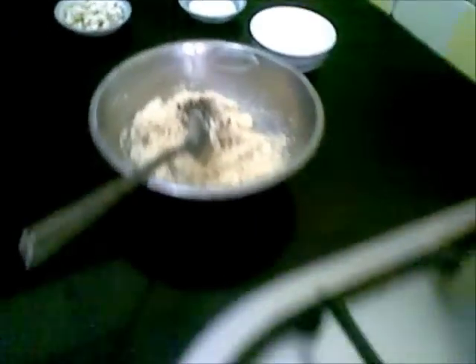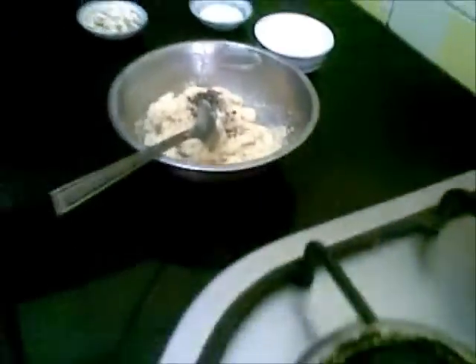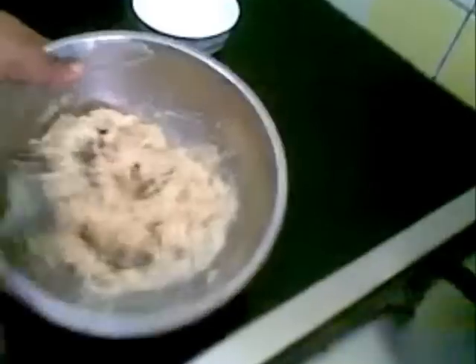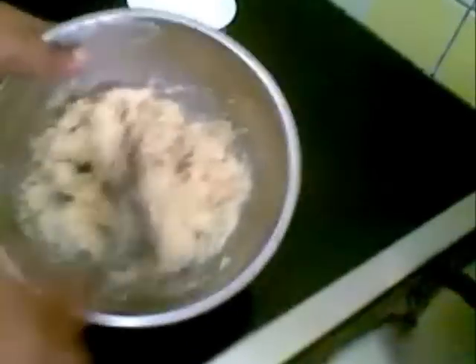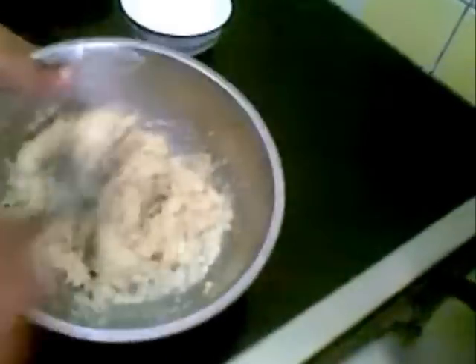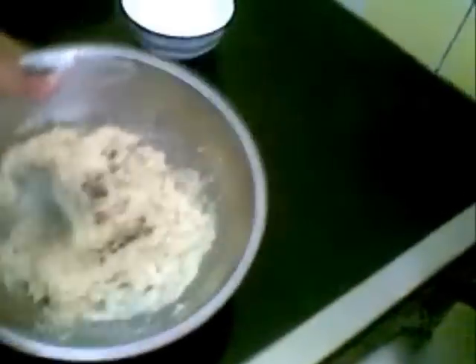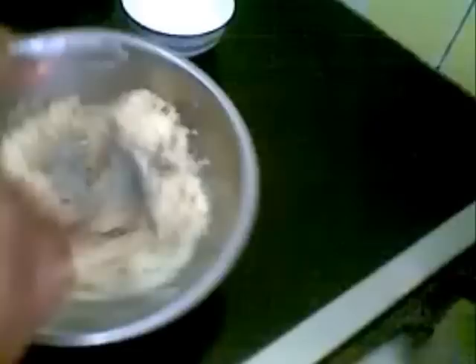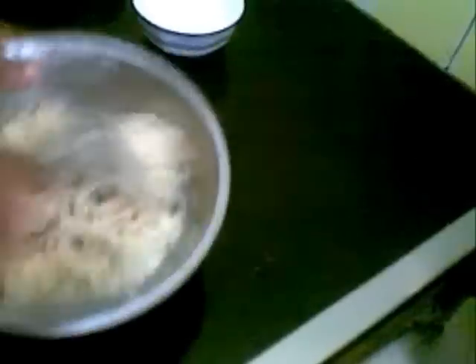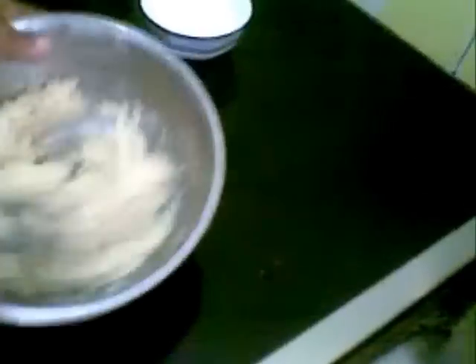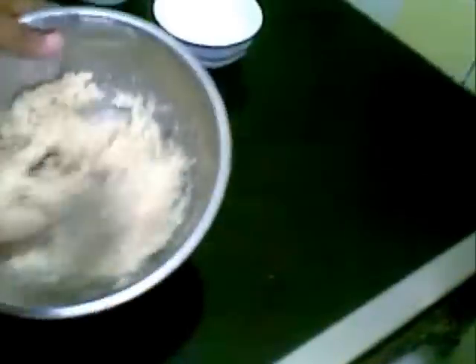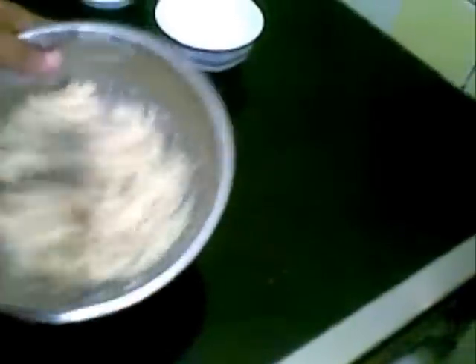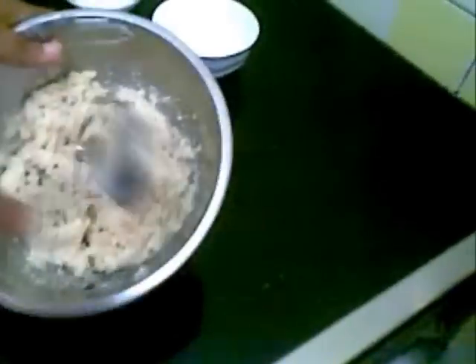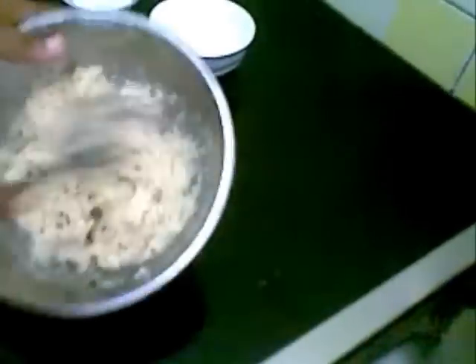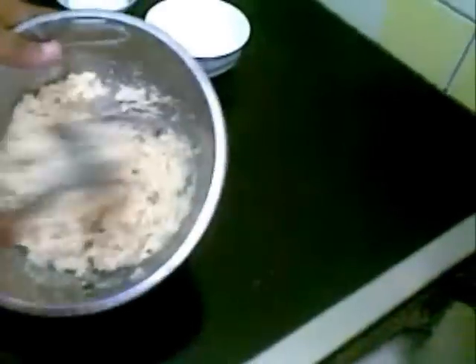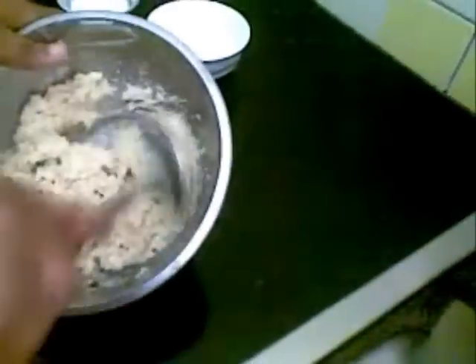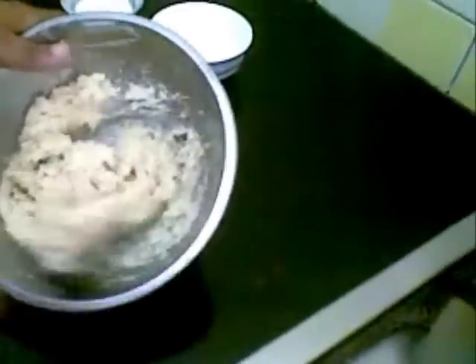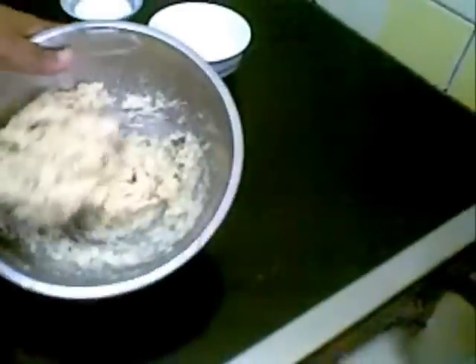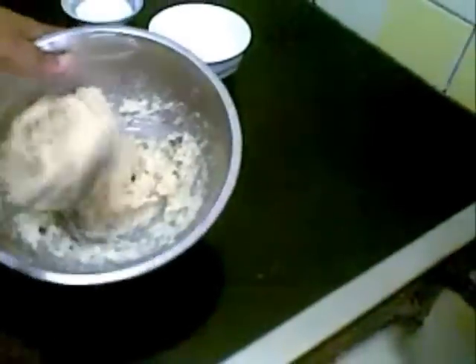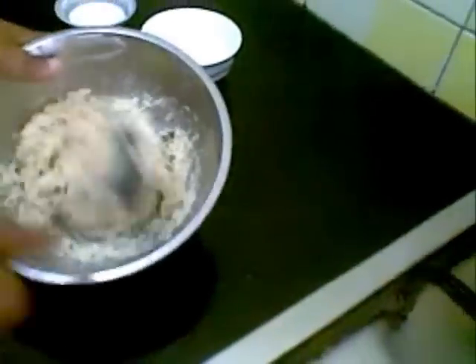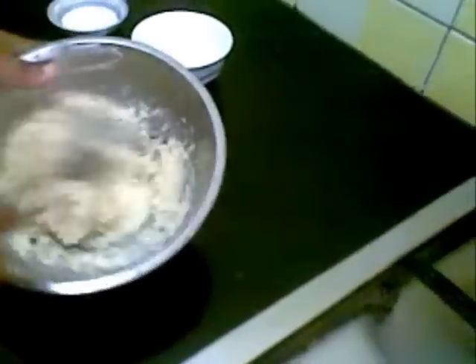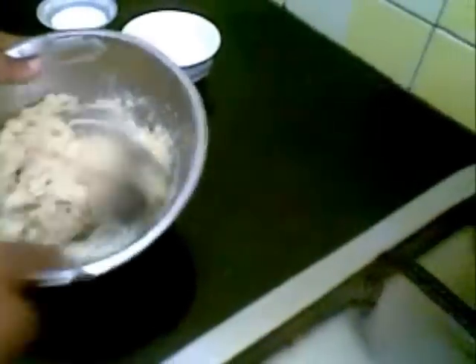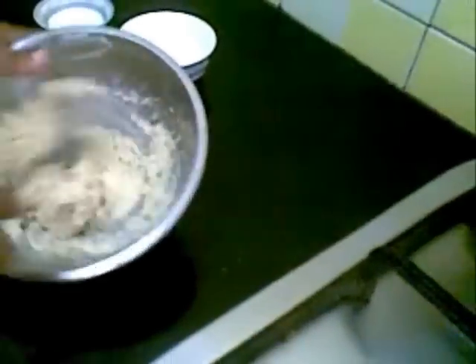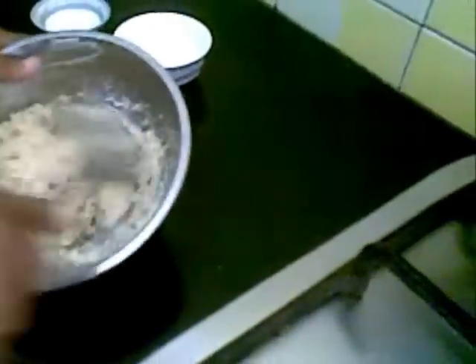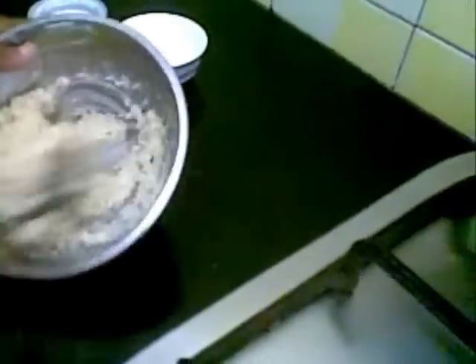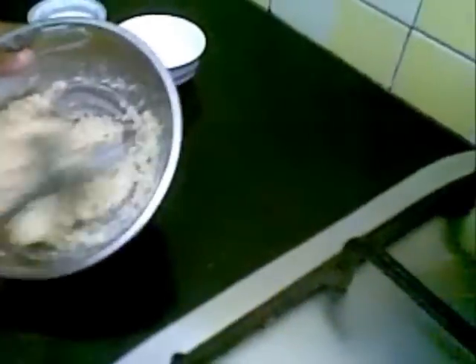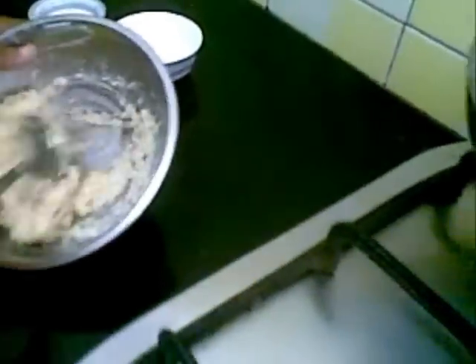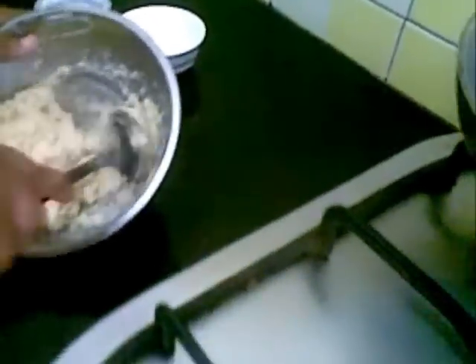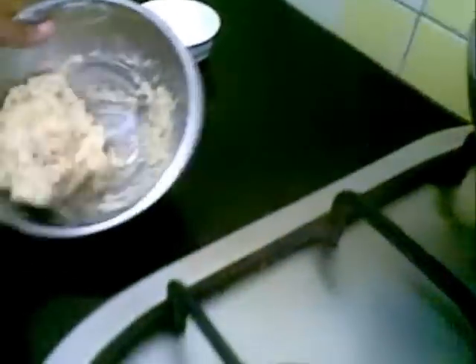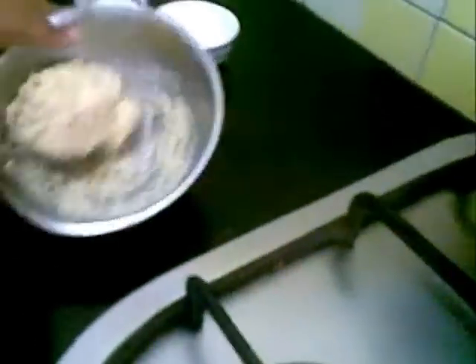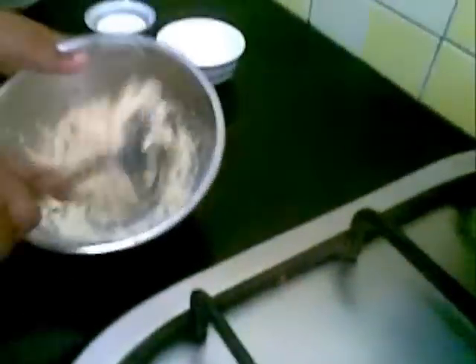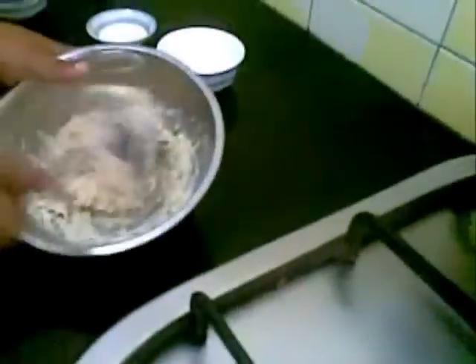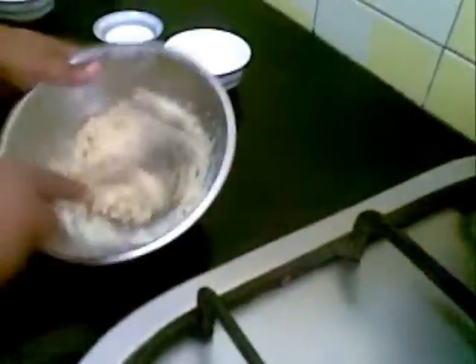Now on a slow flame I will fry this for a few minutes.